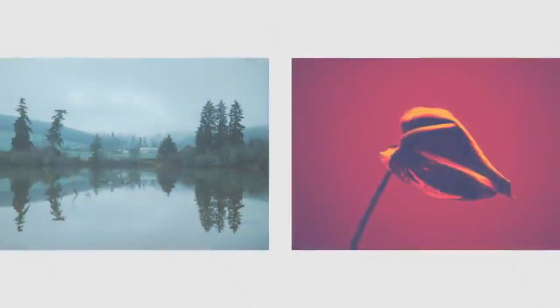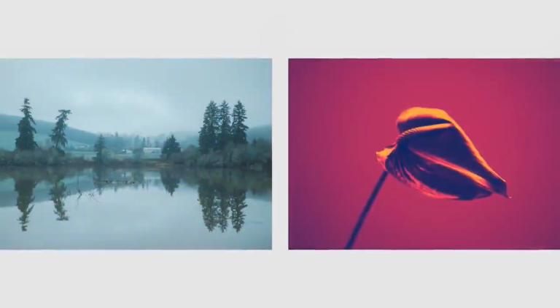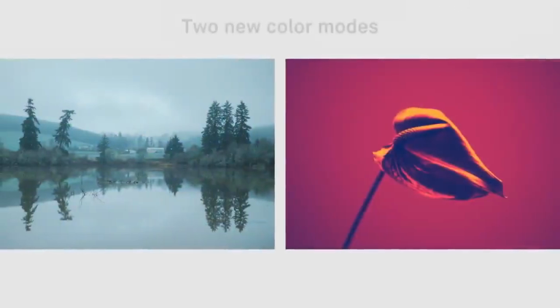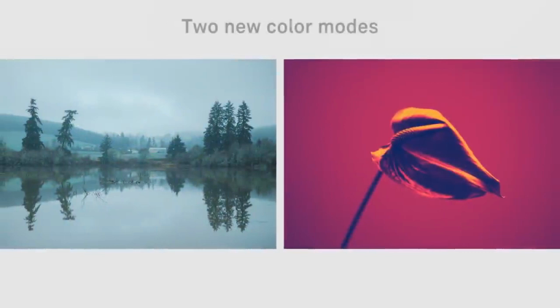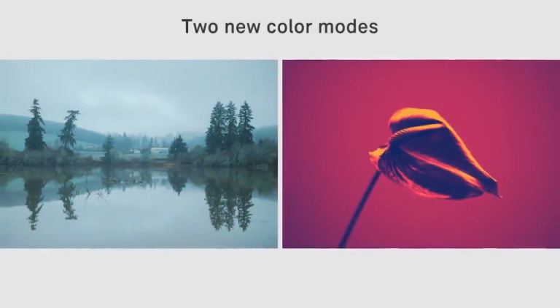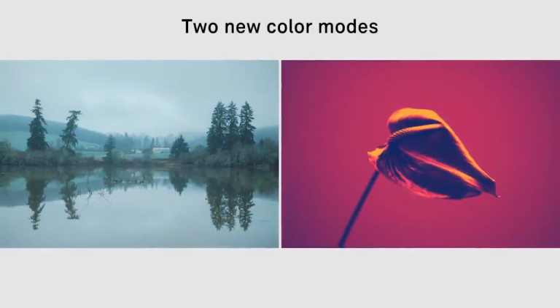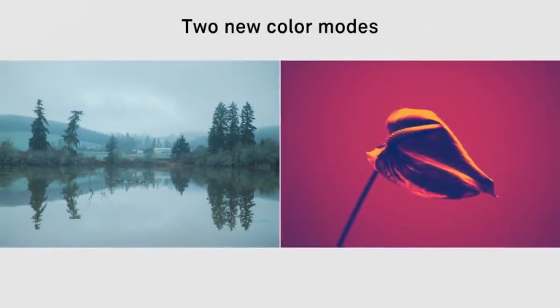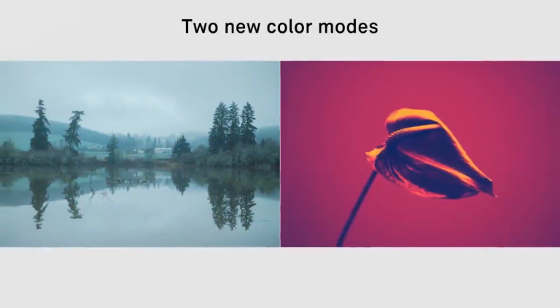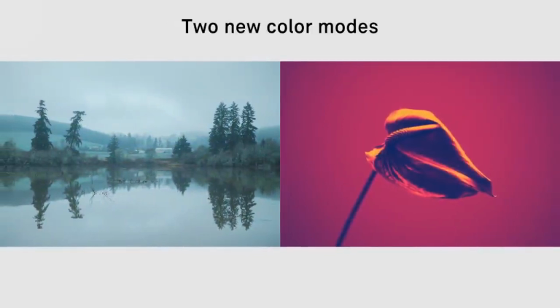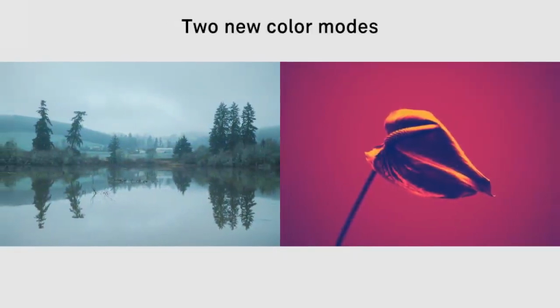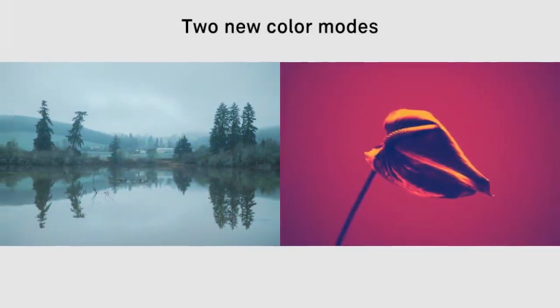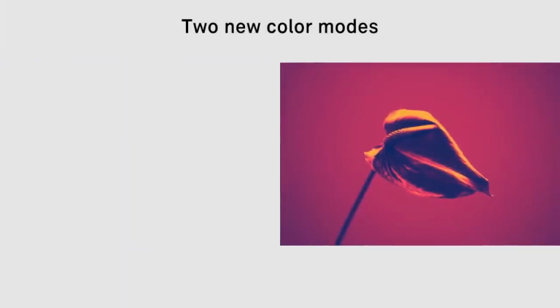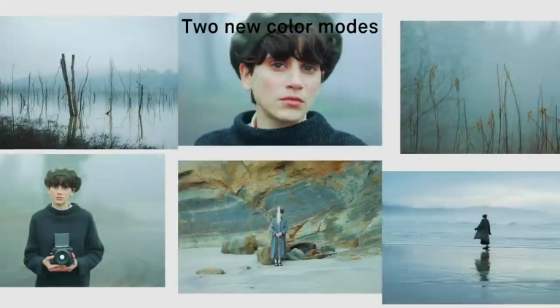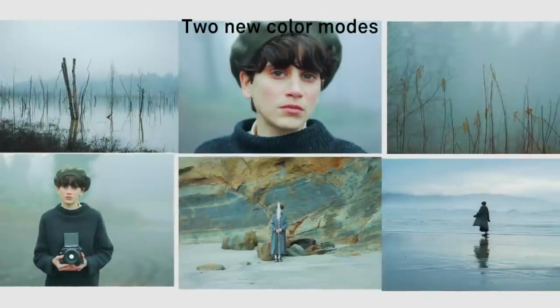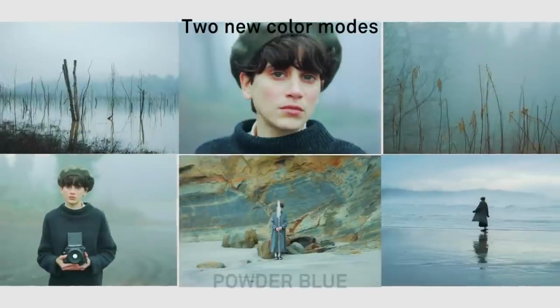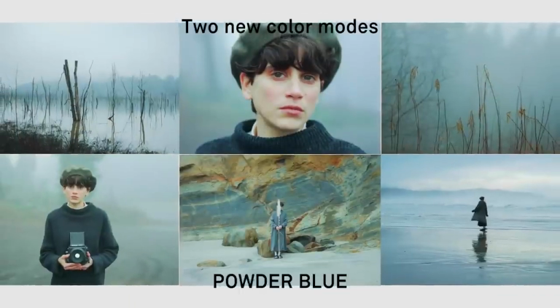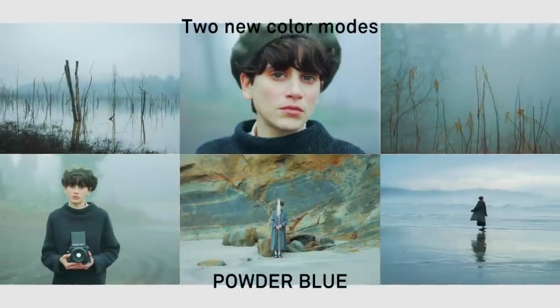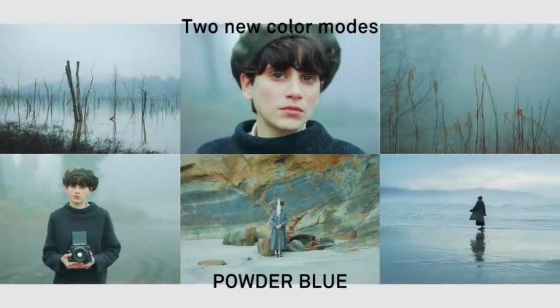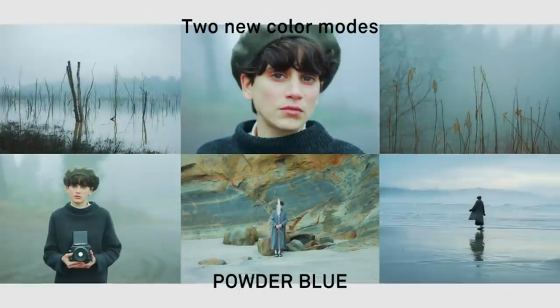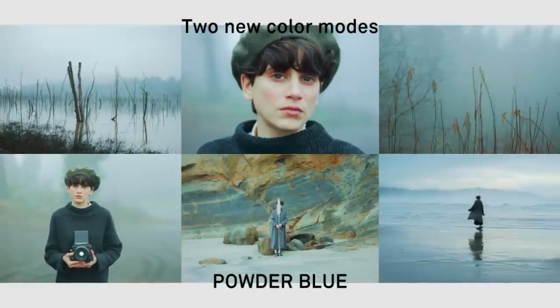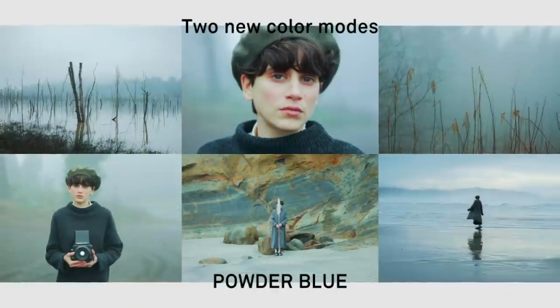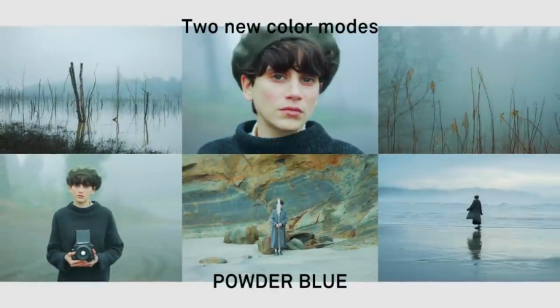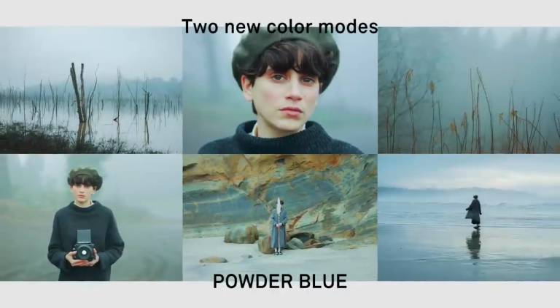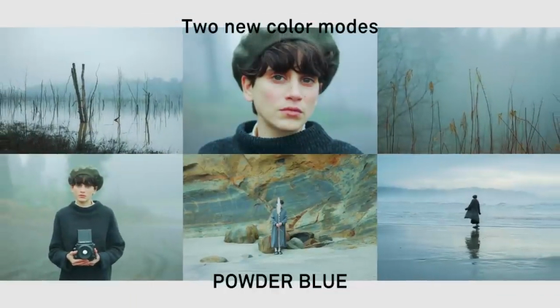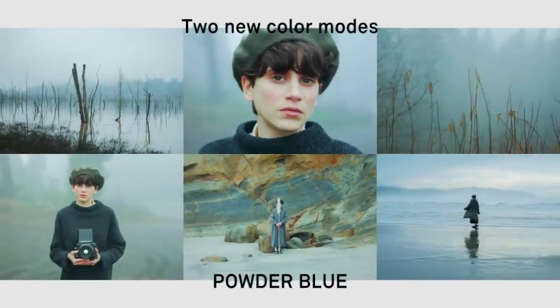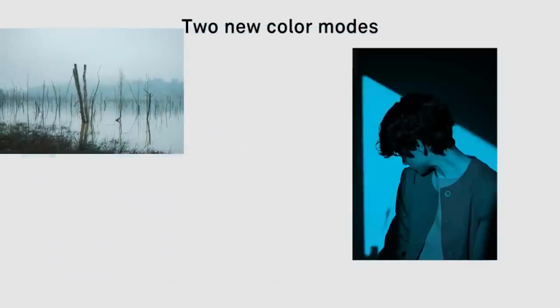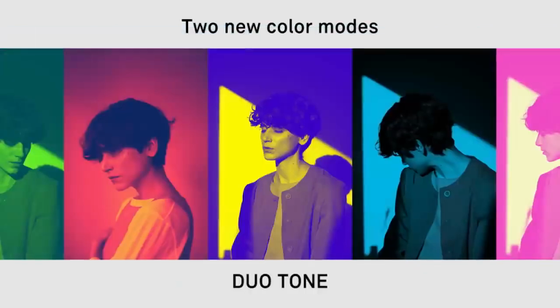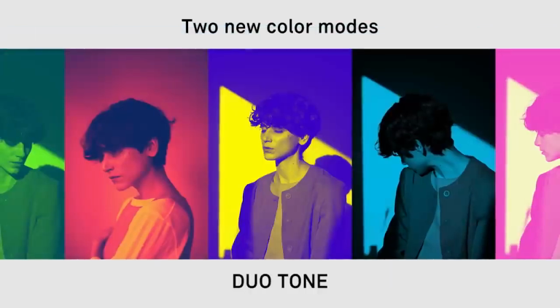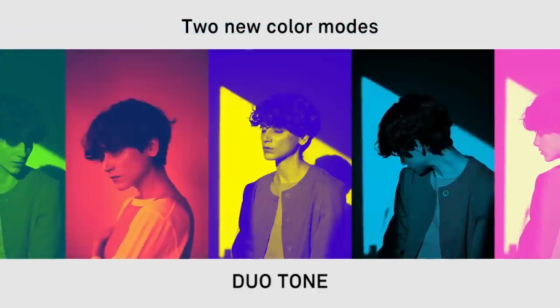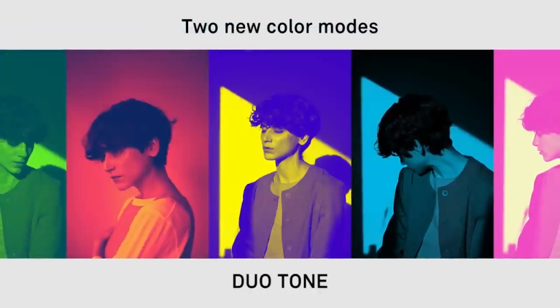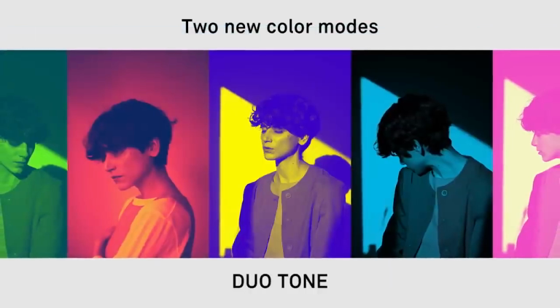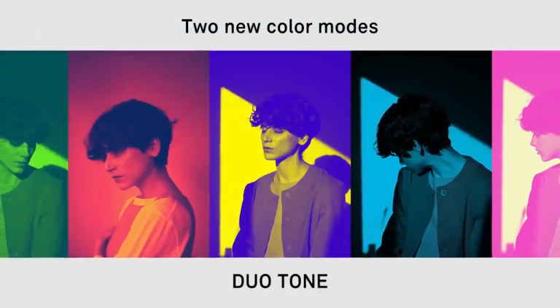Two new color modes: Powder Blue and Duotone.